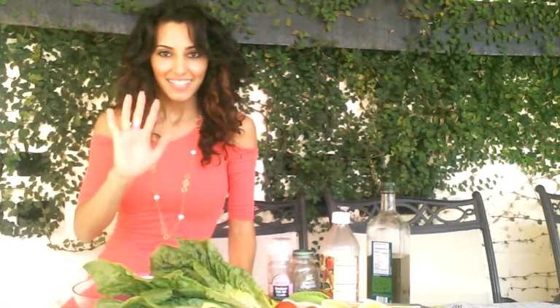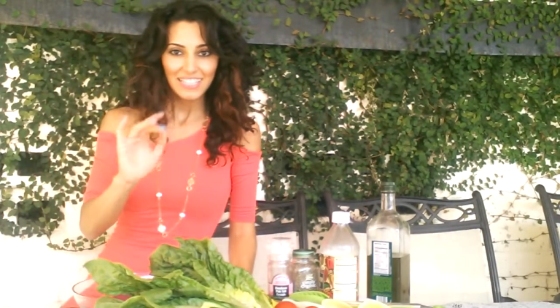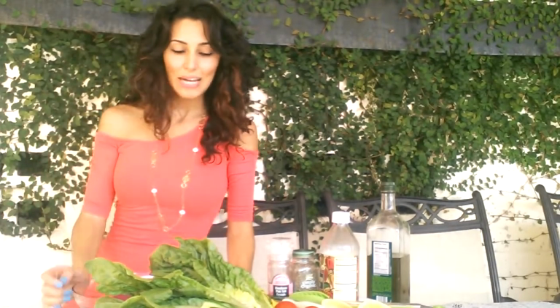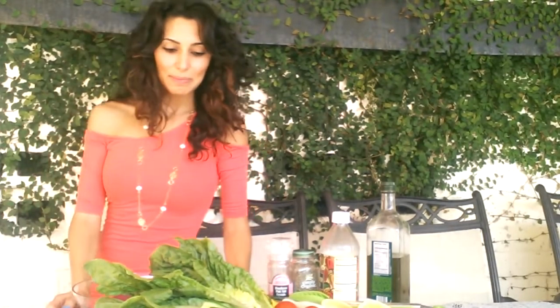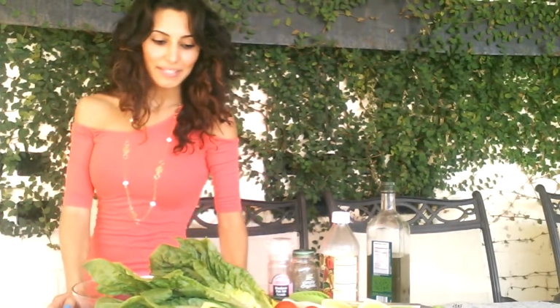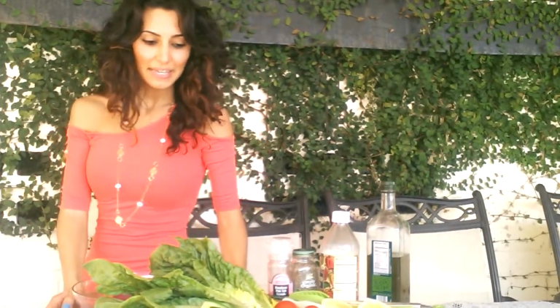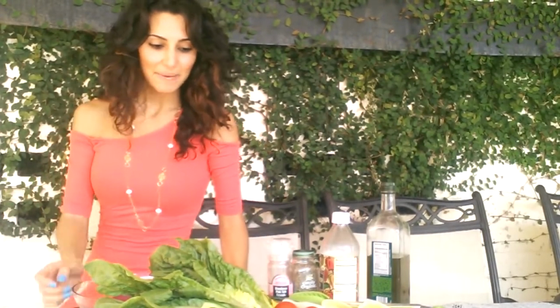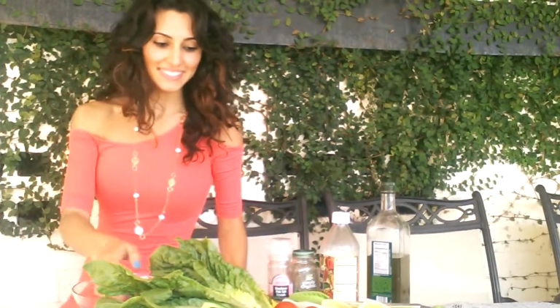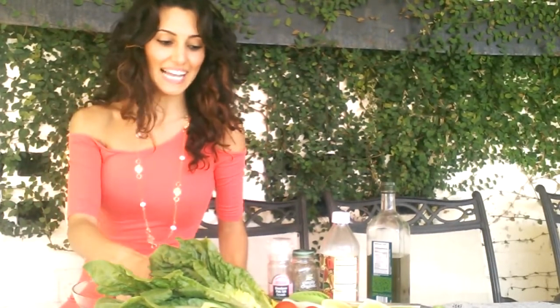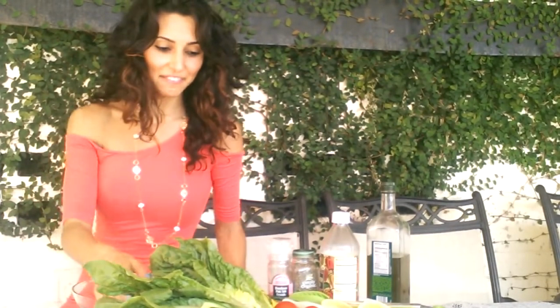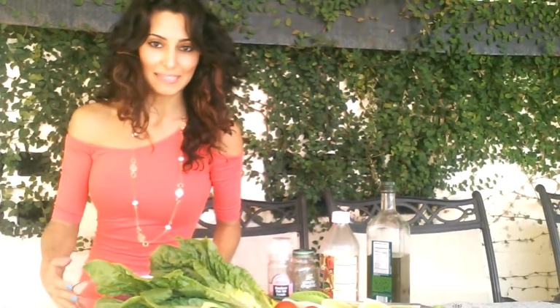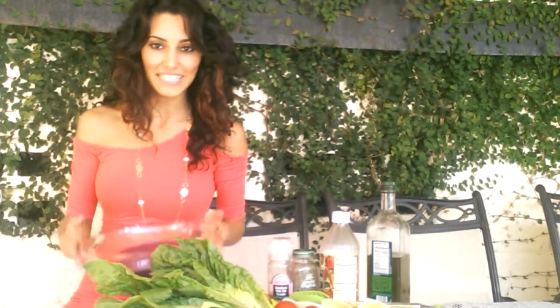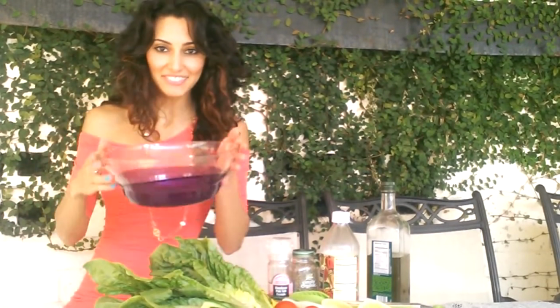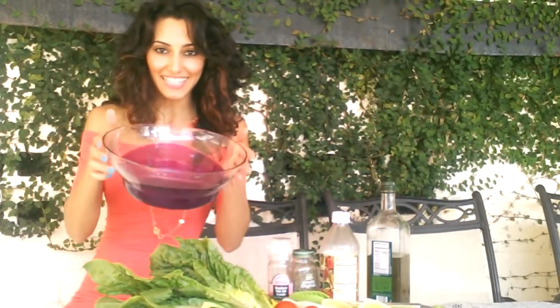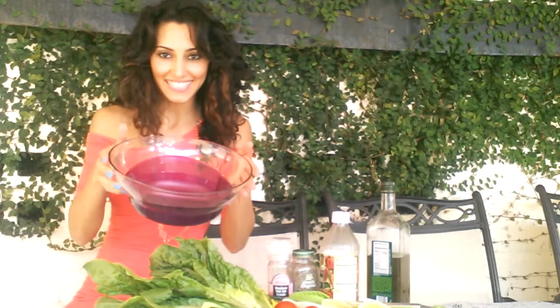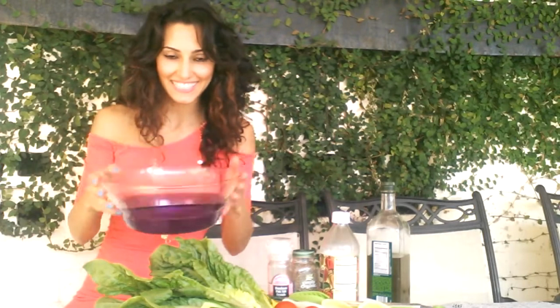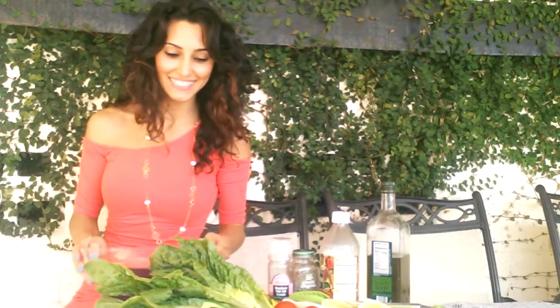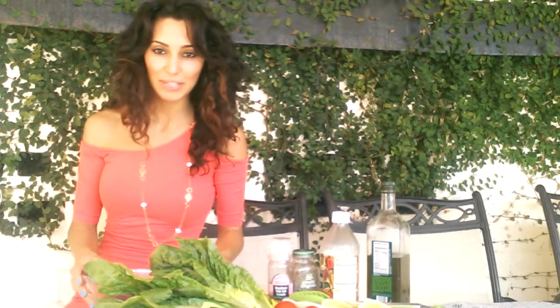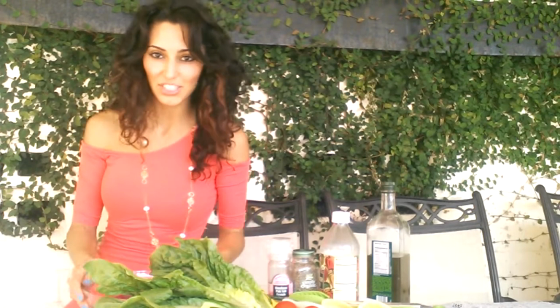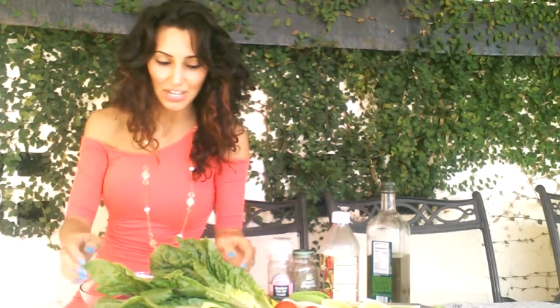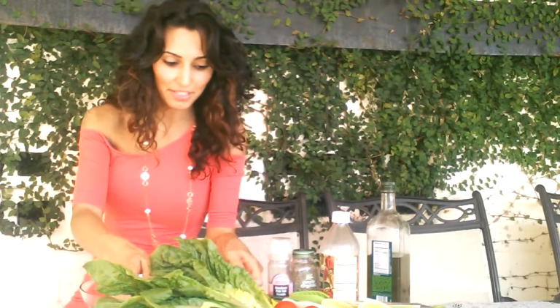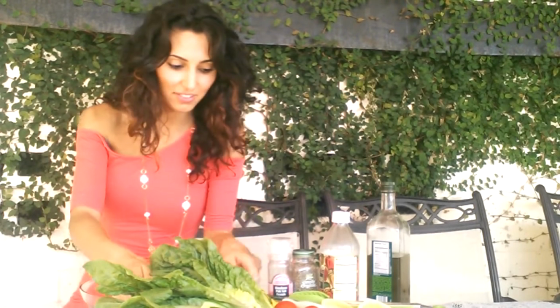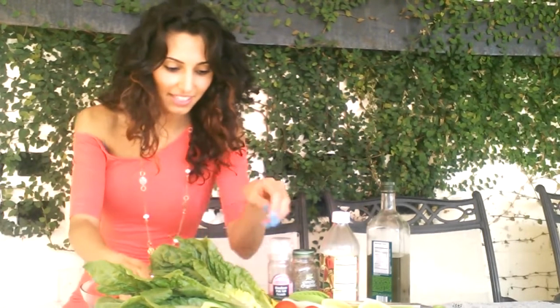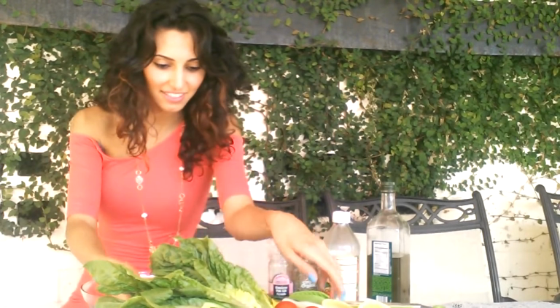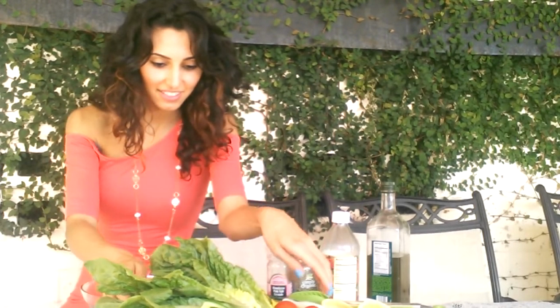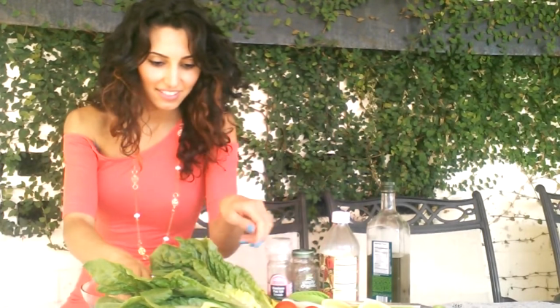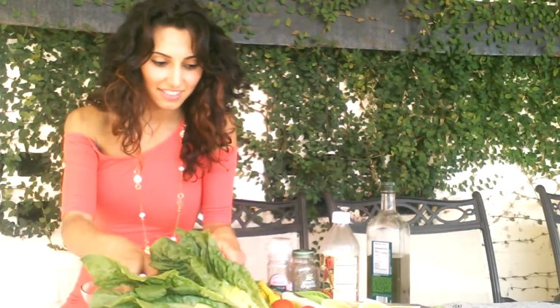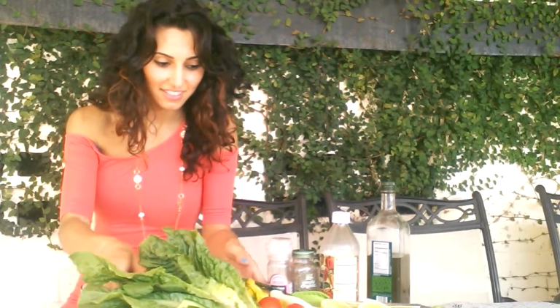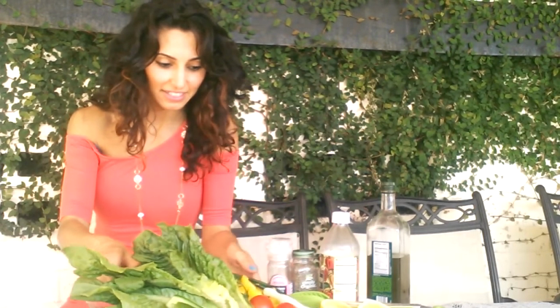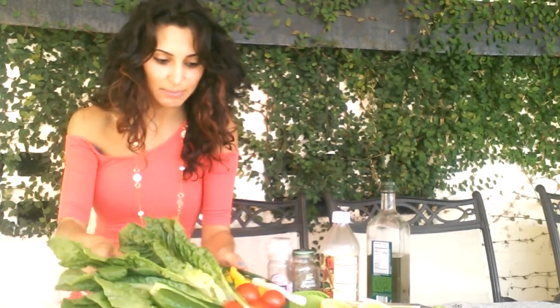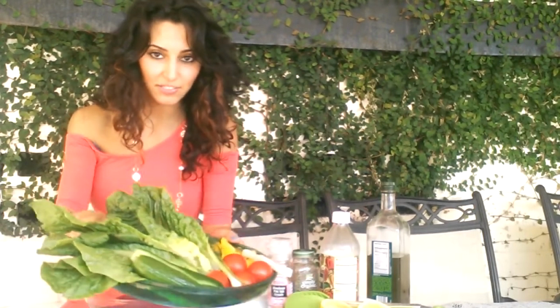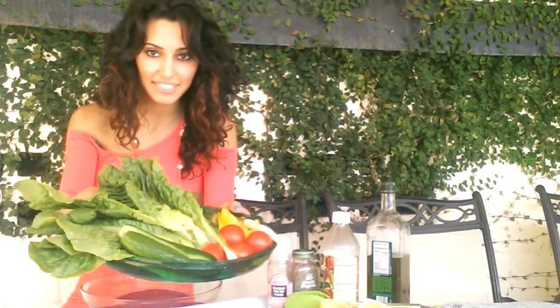Hello! I'm going to be making a big salad for myself today. I'm going to show you how I'm going to do that. And here are my ingredients.